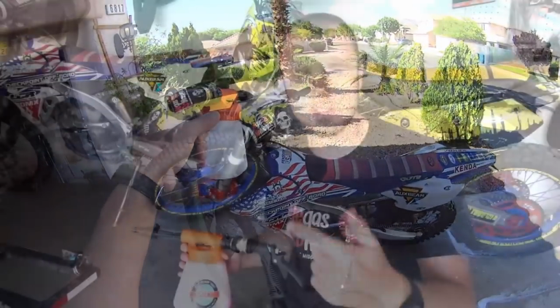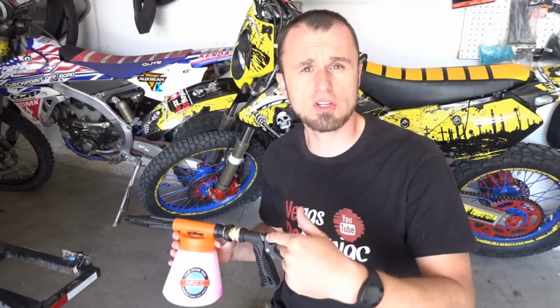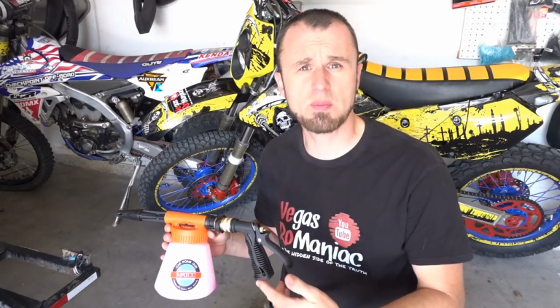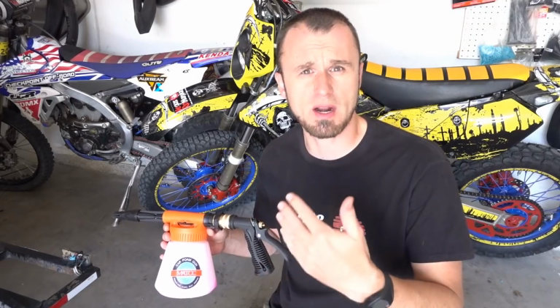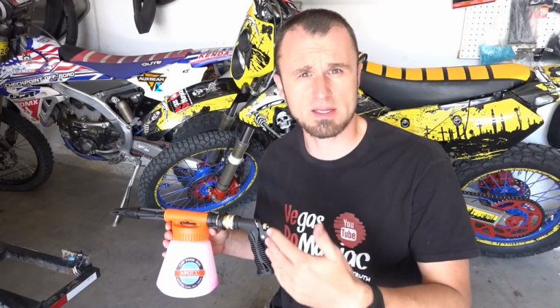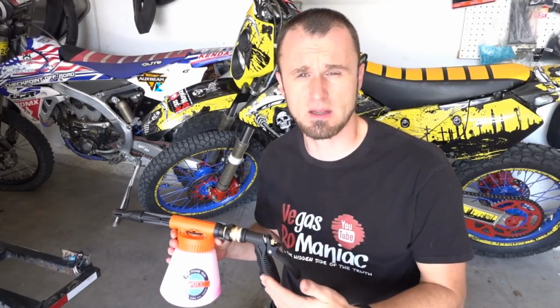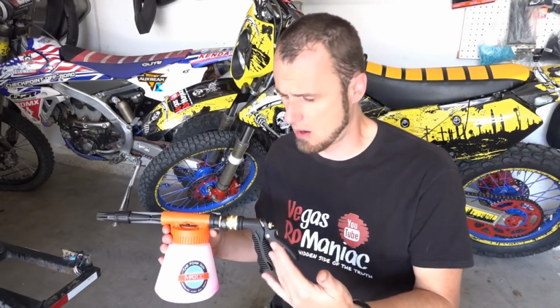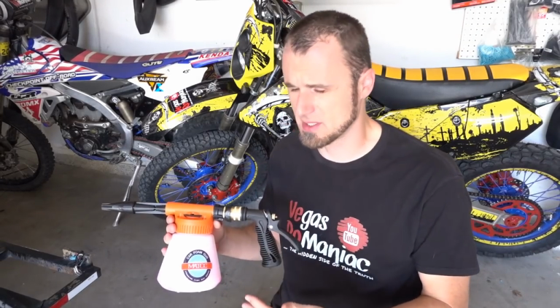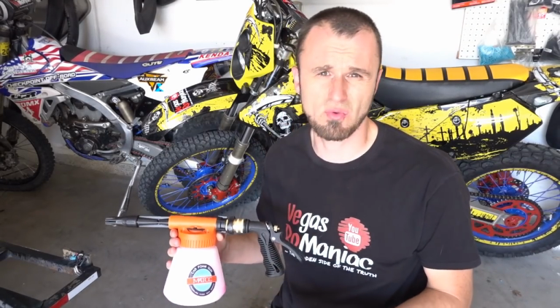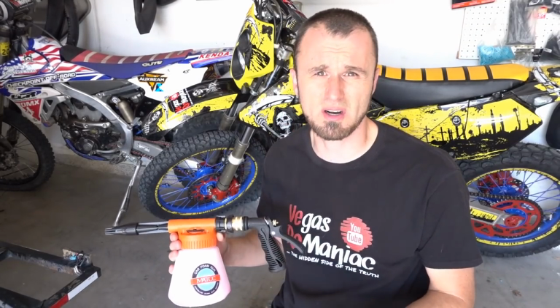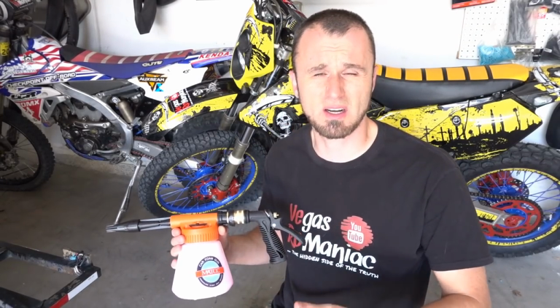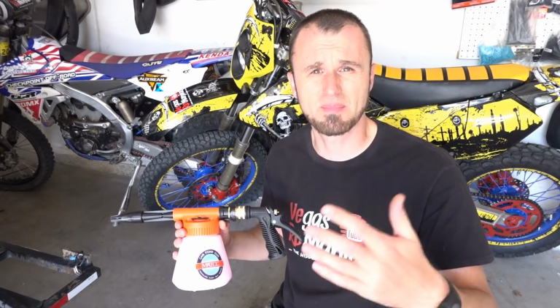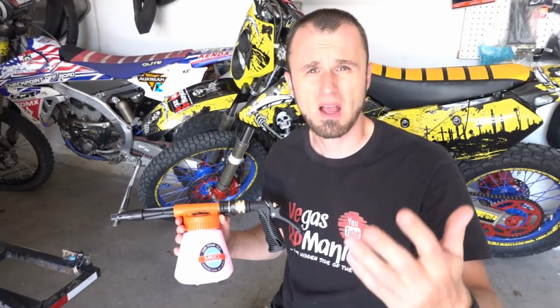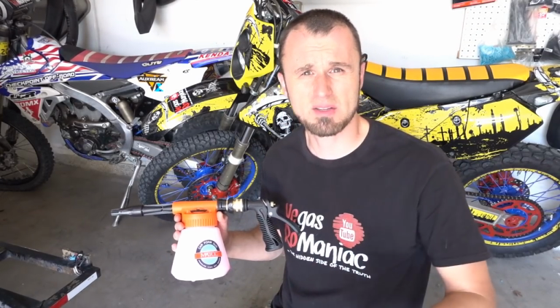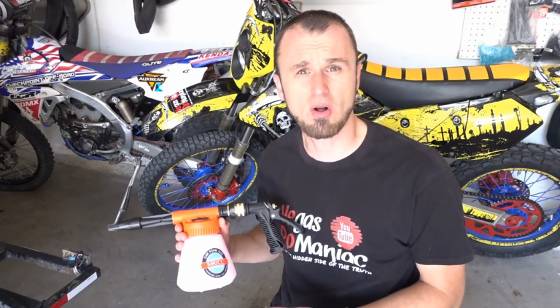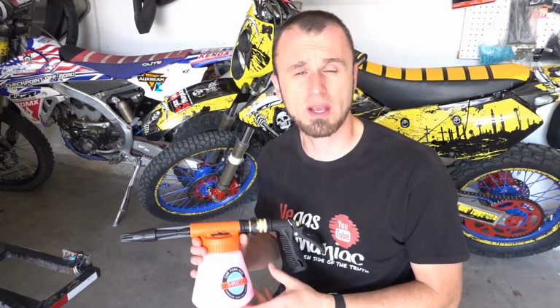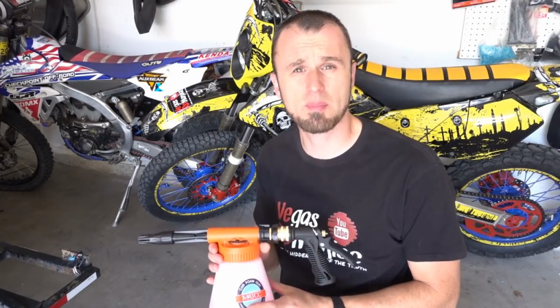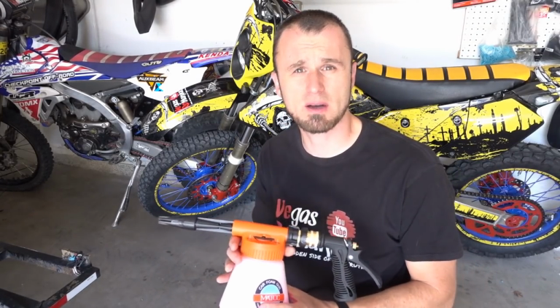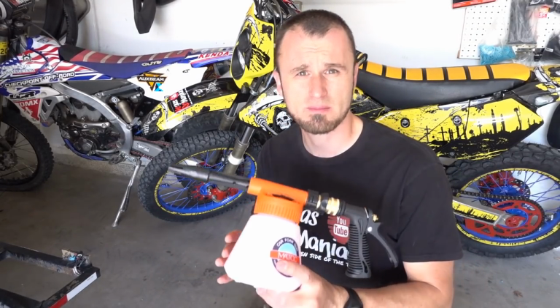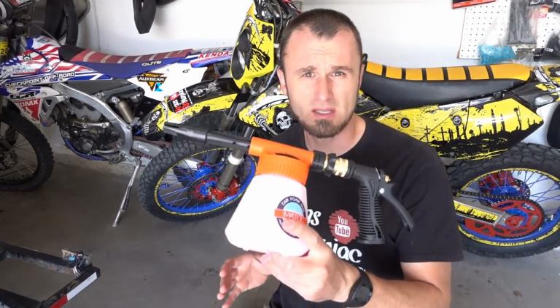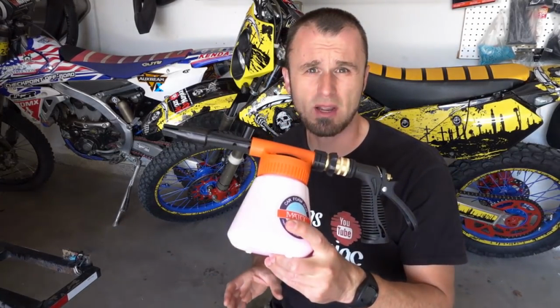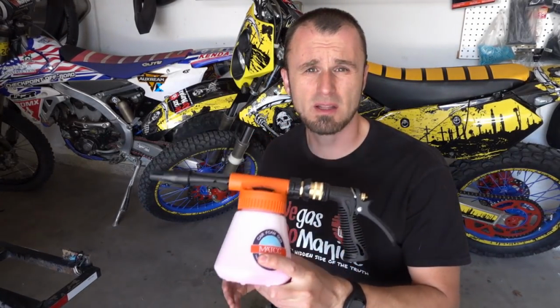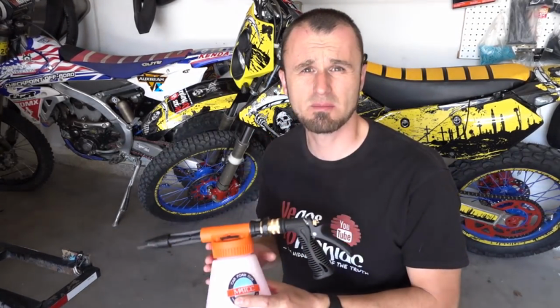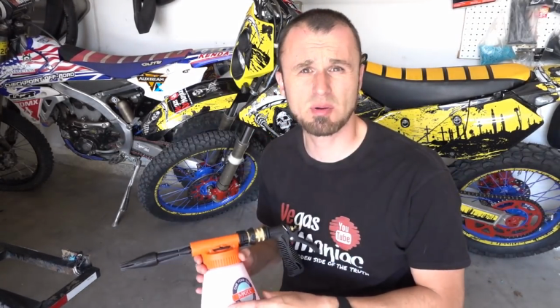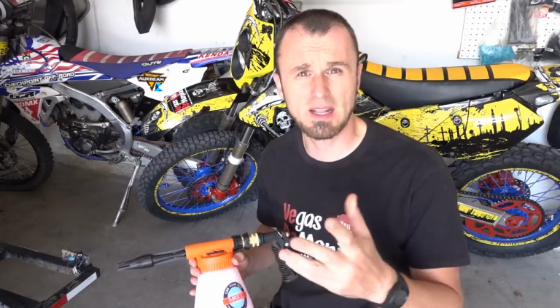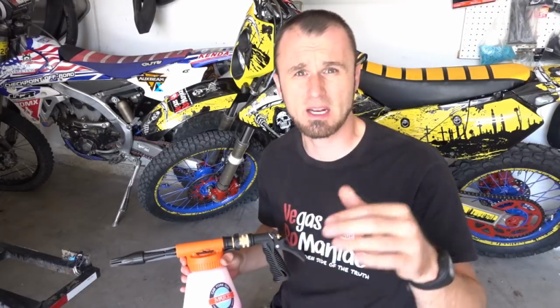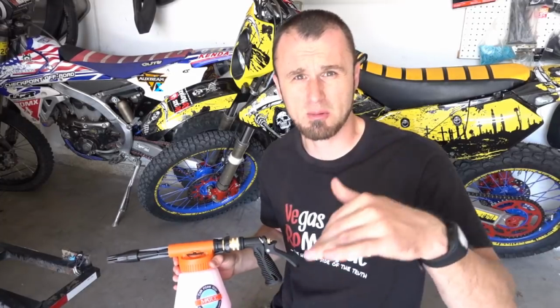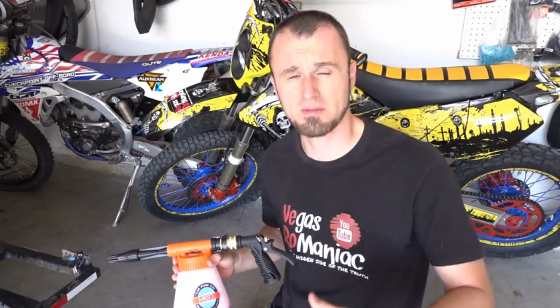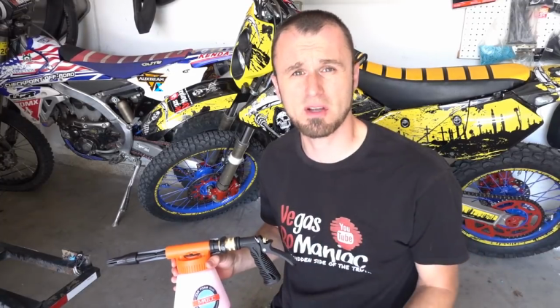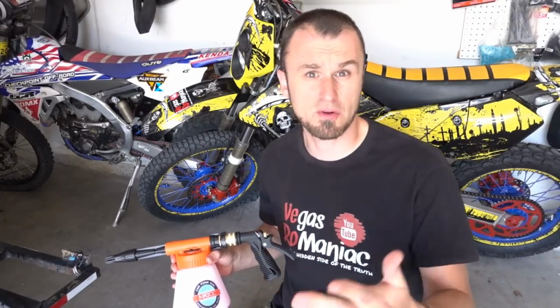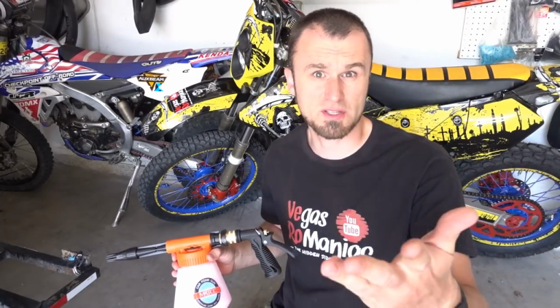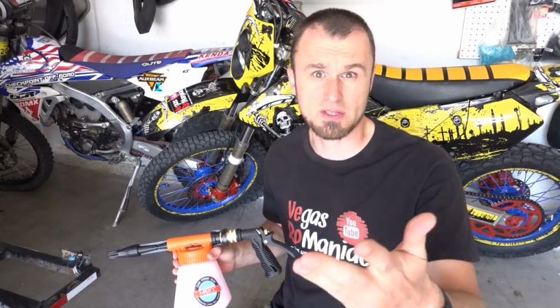For those people that are asking how it works and how it's holding up — I still recommend it. I'll put a link at the bottom of the video for those interested.